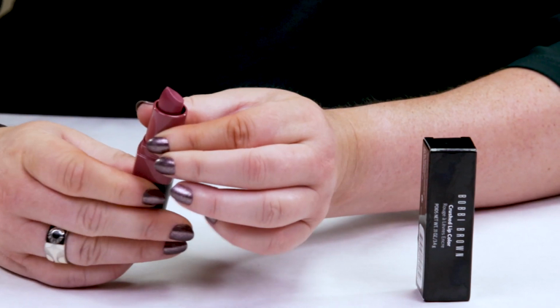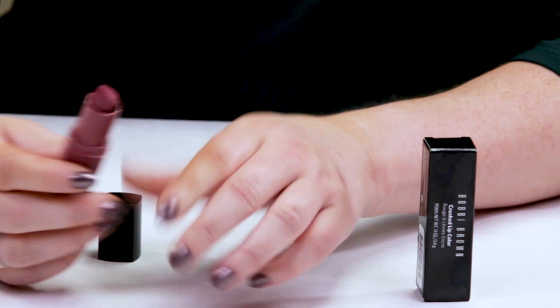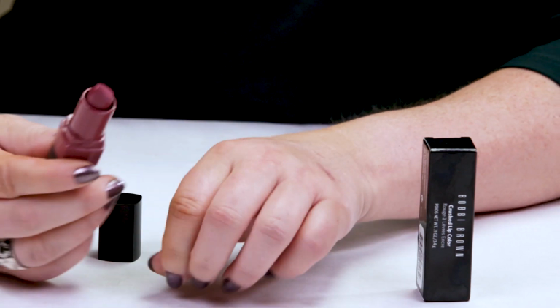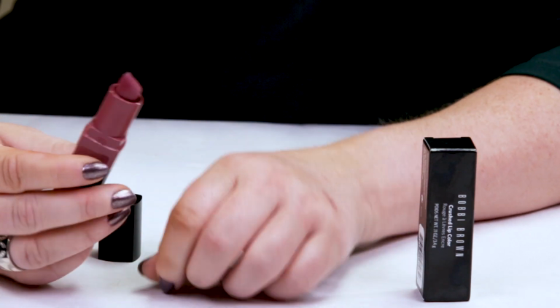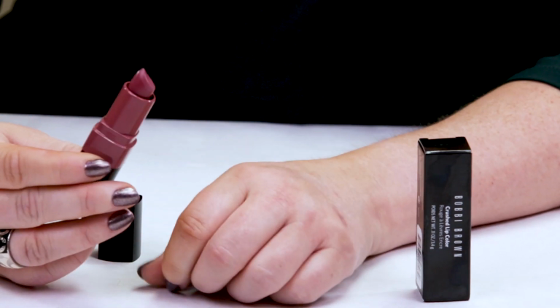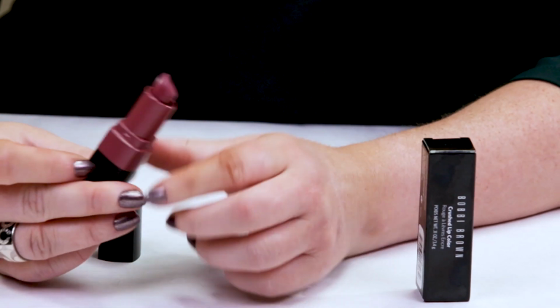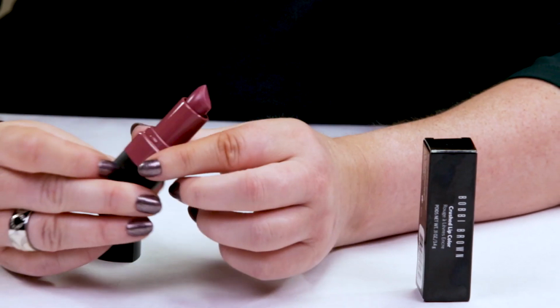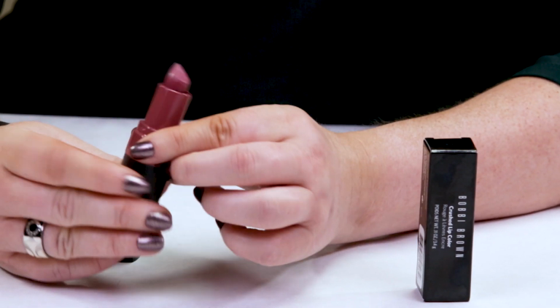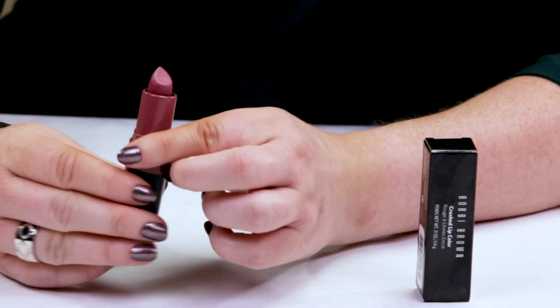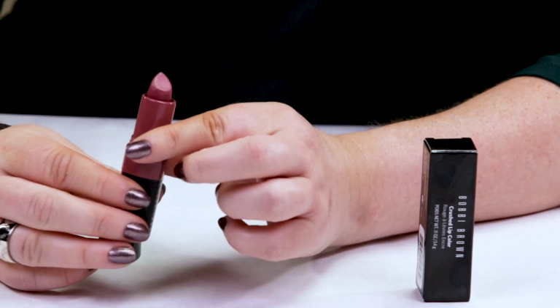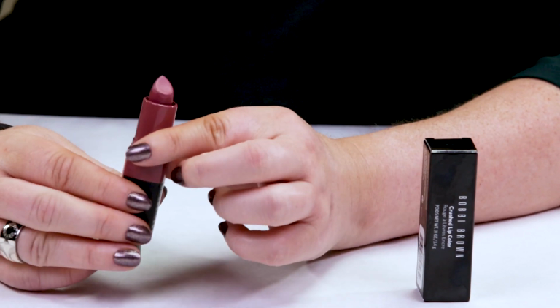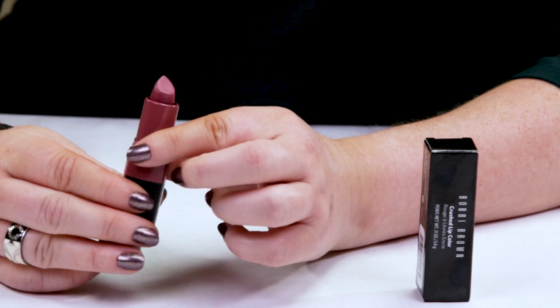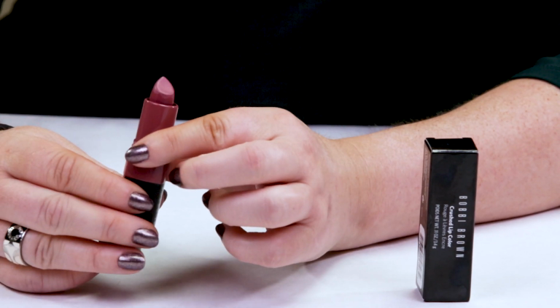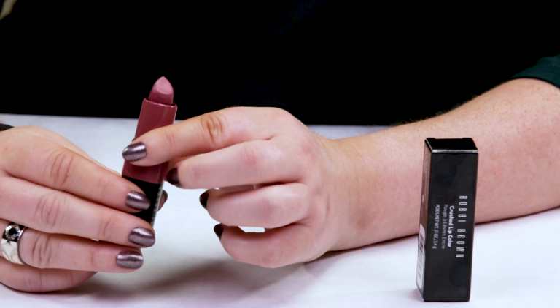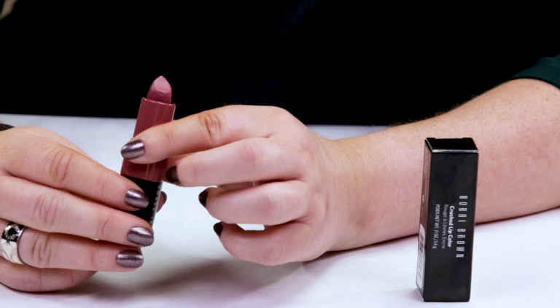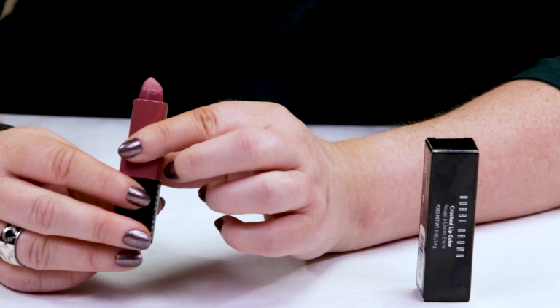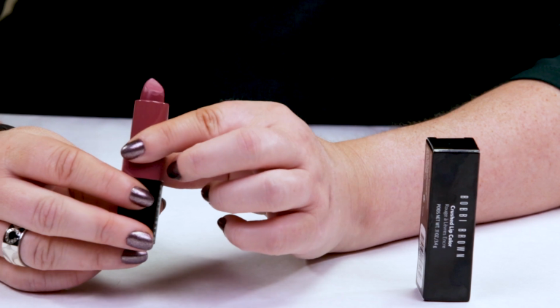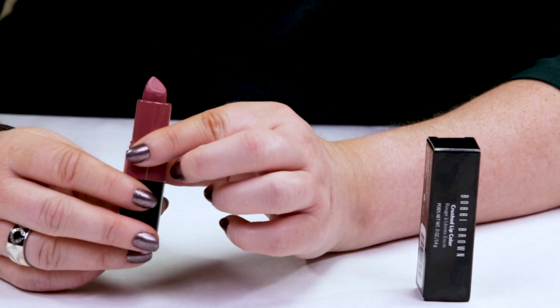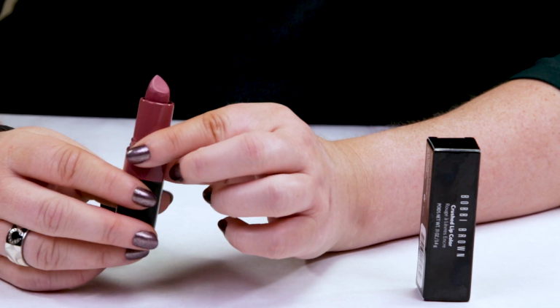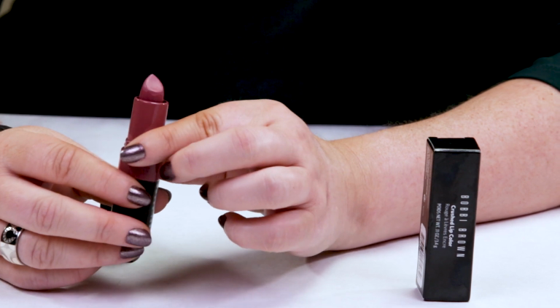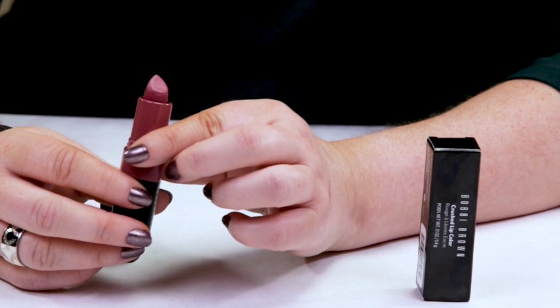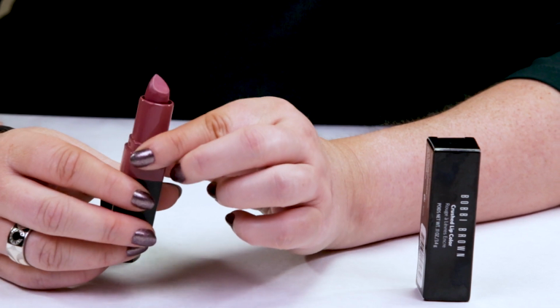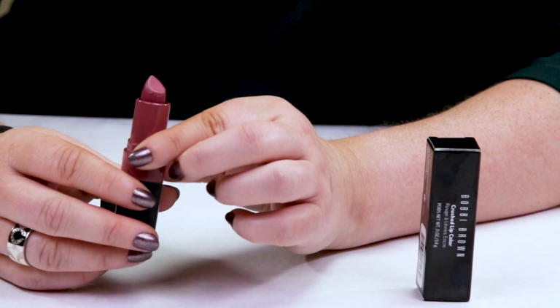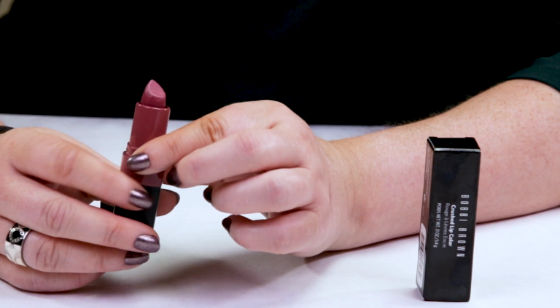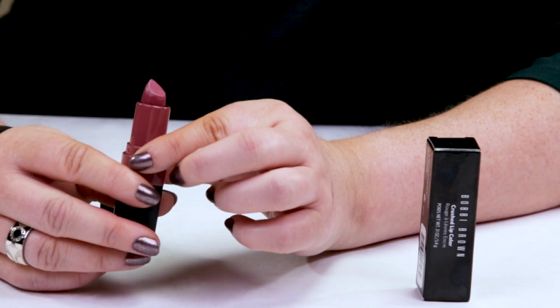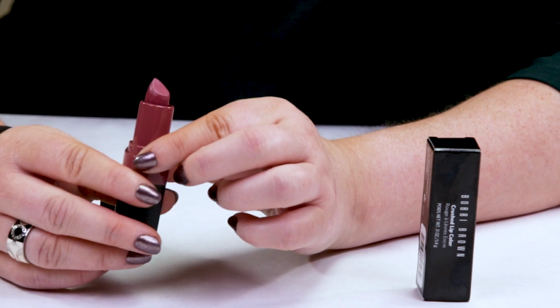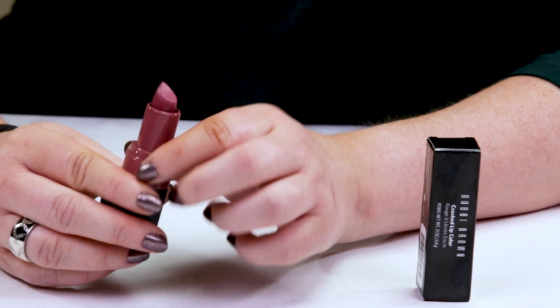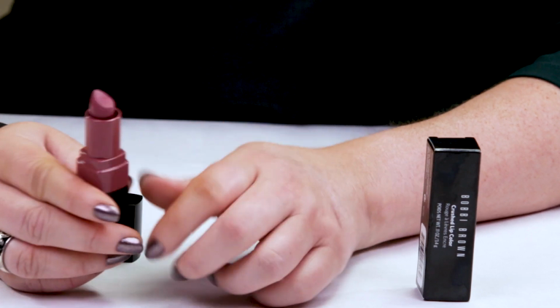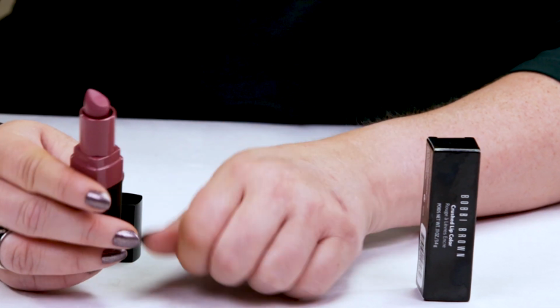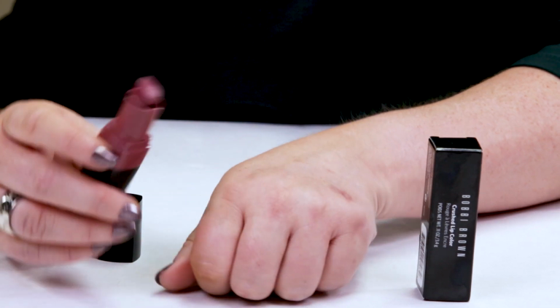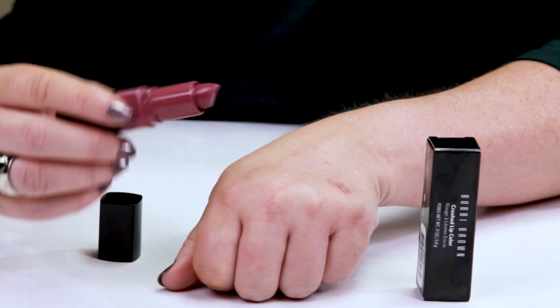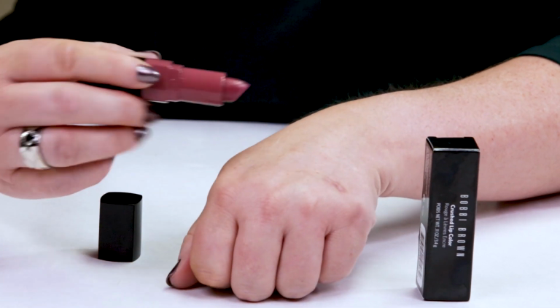Let me give you a swatch. The color I have is Lilac, which I think they describe as a pink with blue undertones.